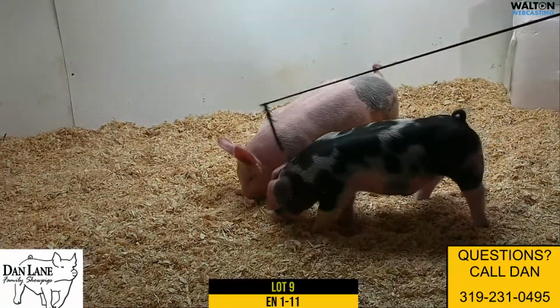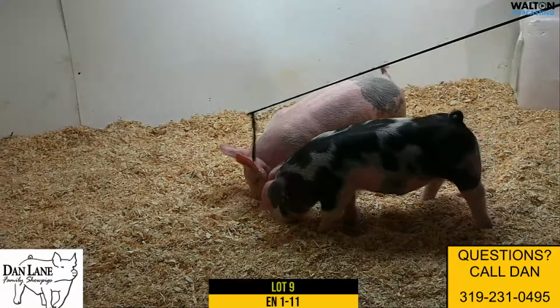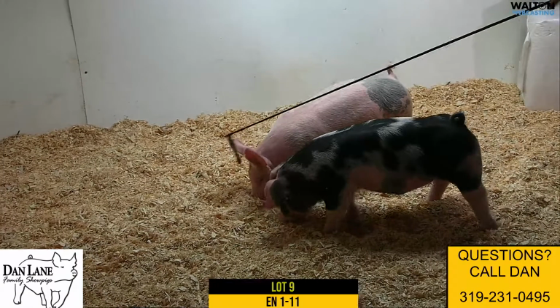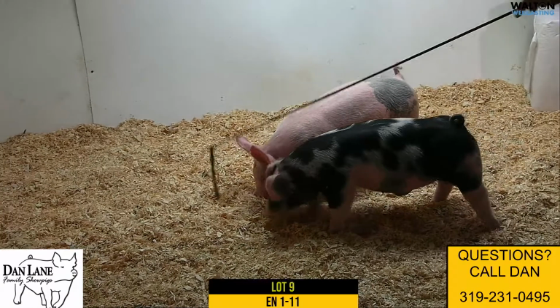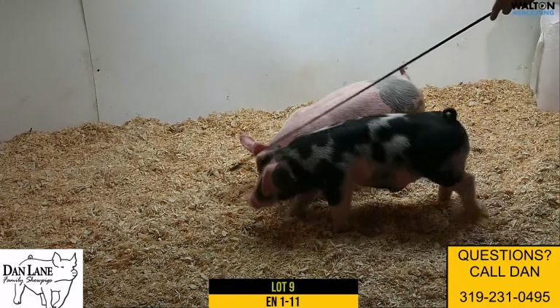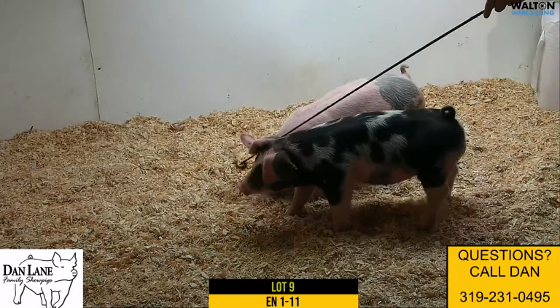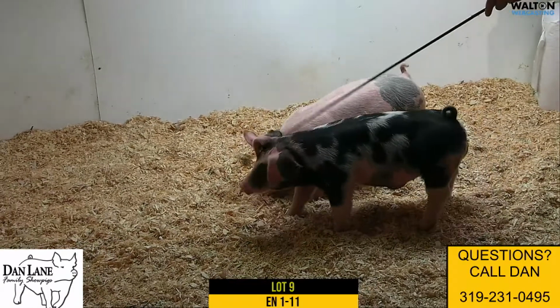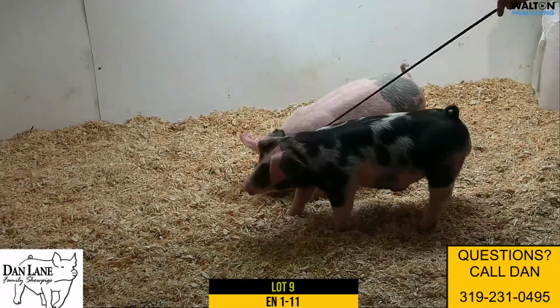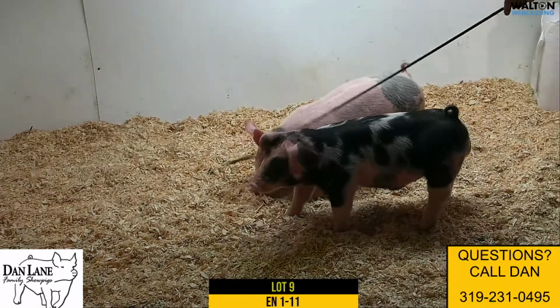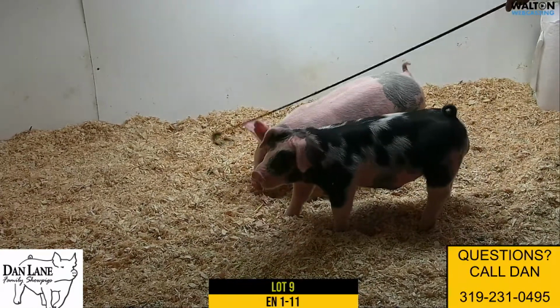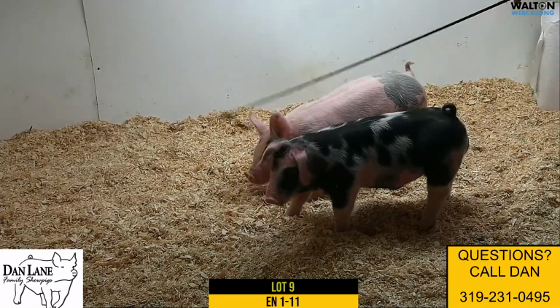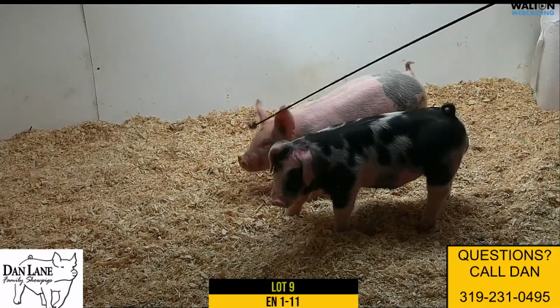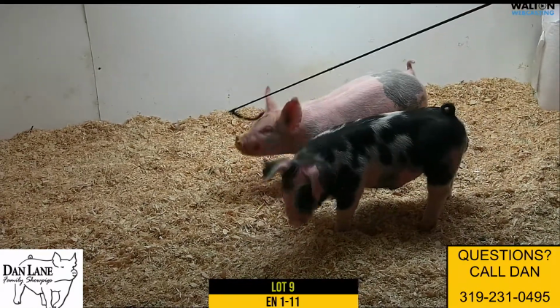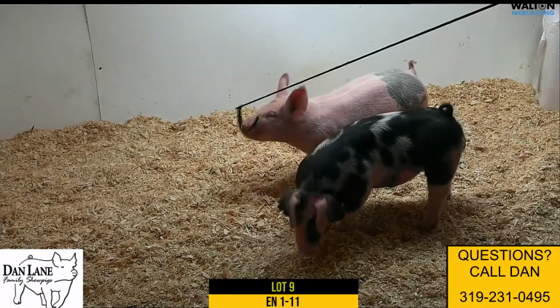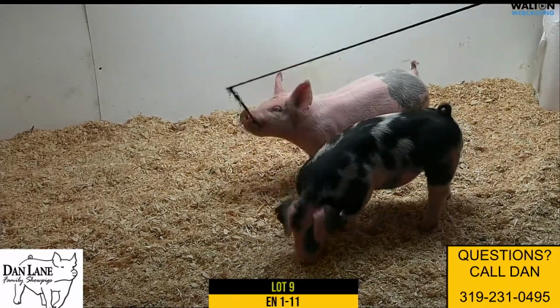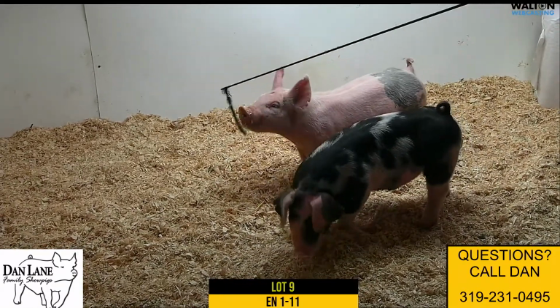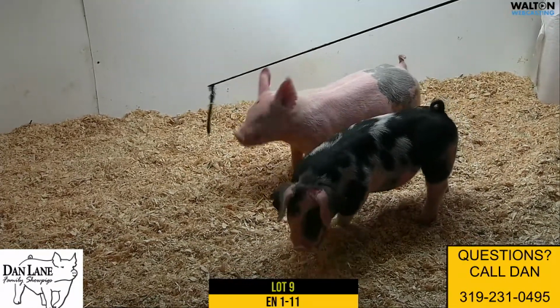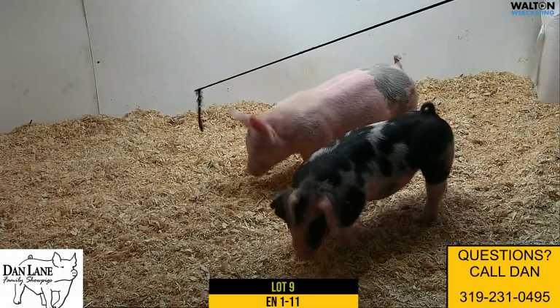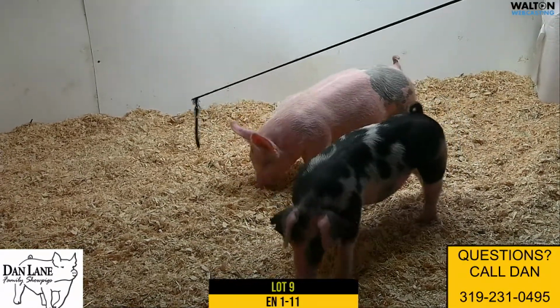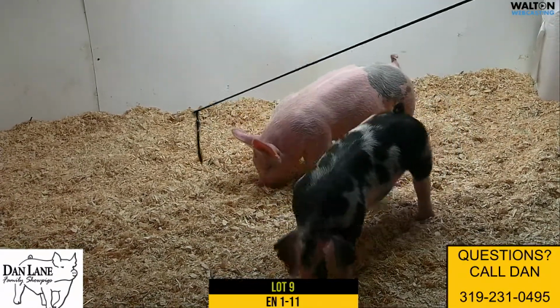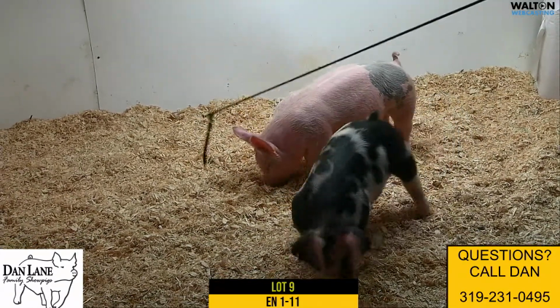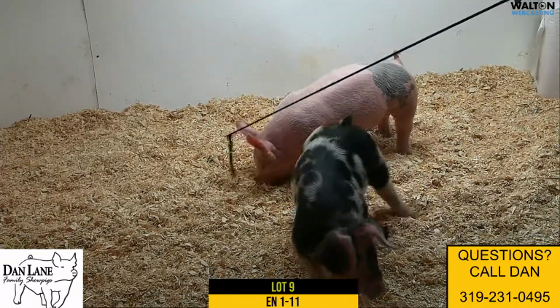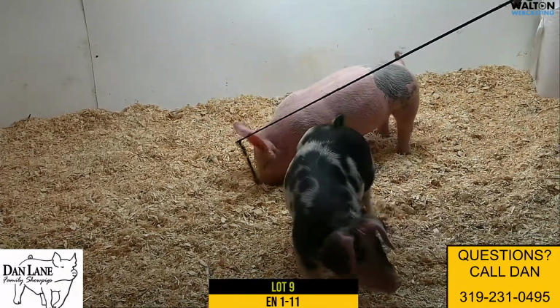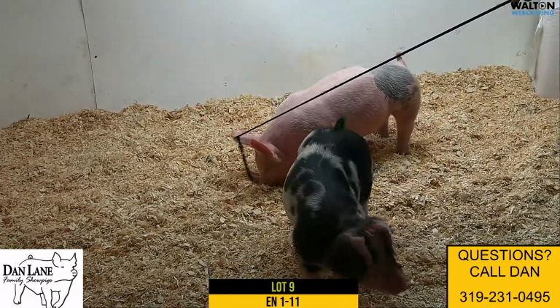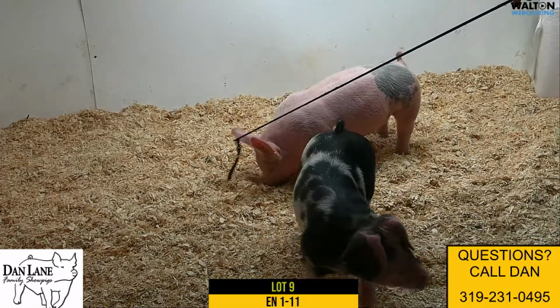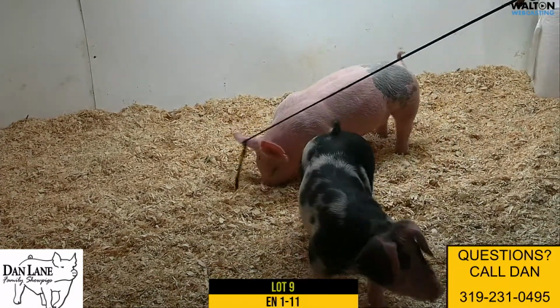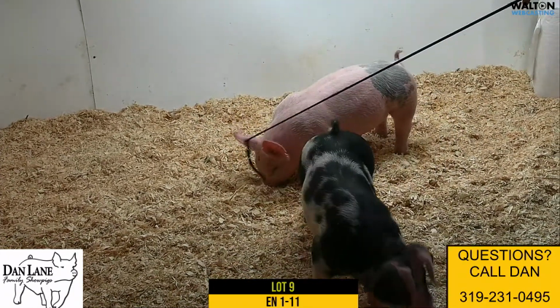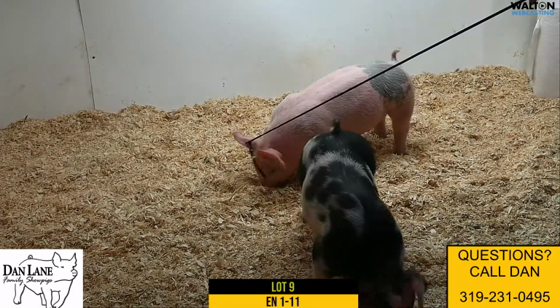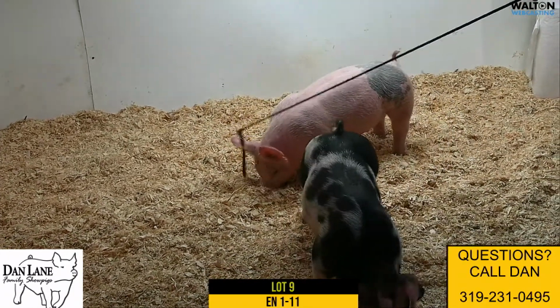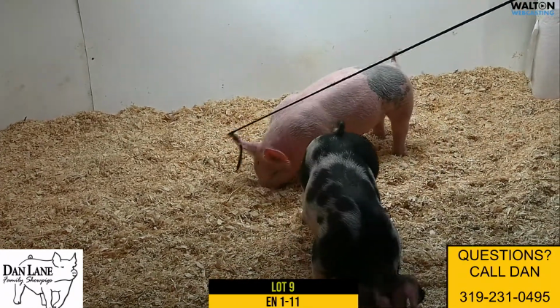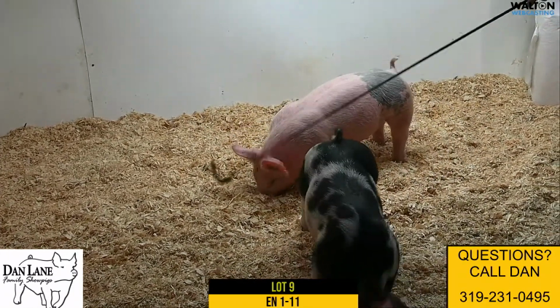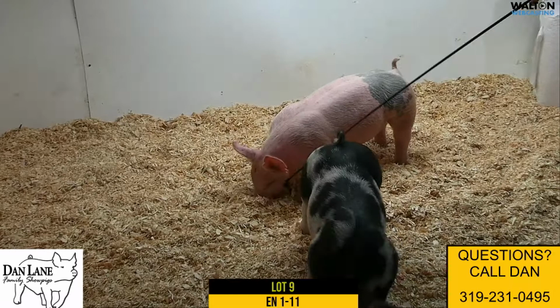Lot 9 is 111, the crossbred gilt. That's one of those Shaggy litter mates — Shaggy on Hold My Beer 71.